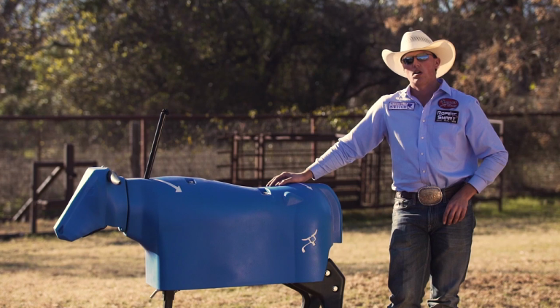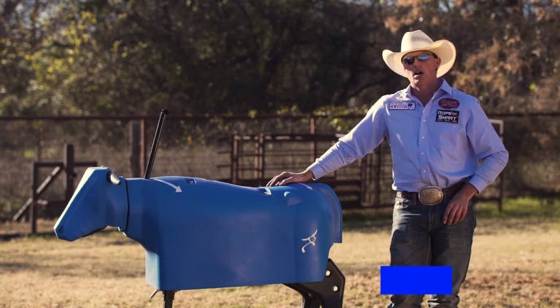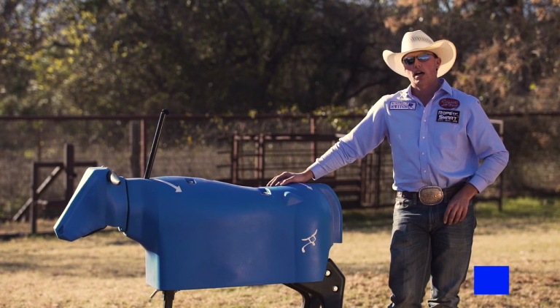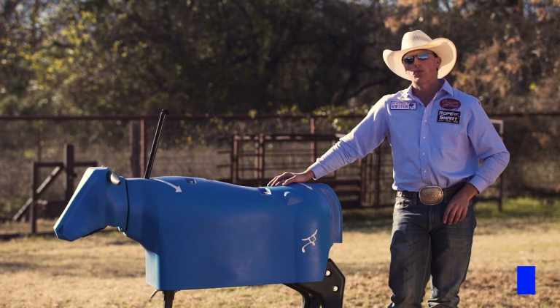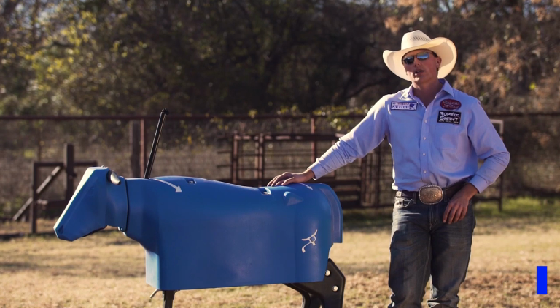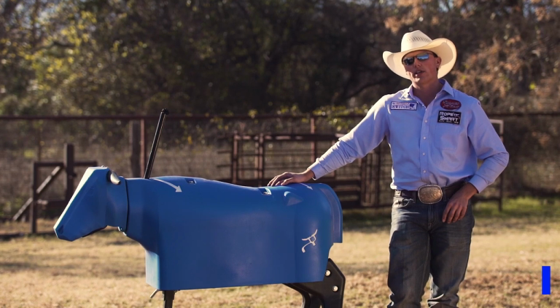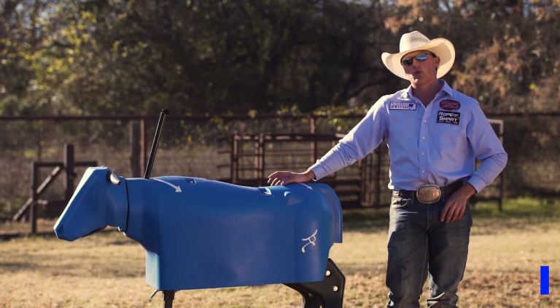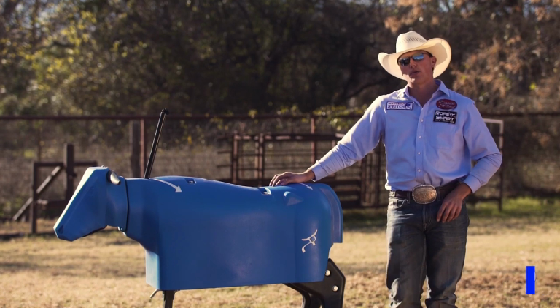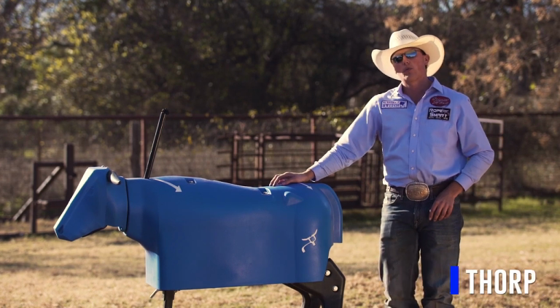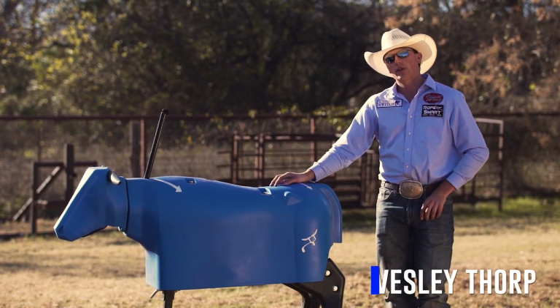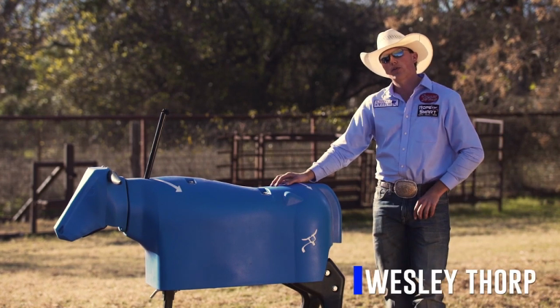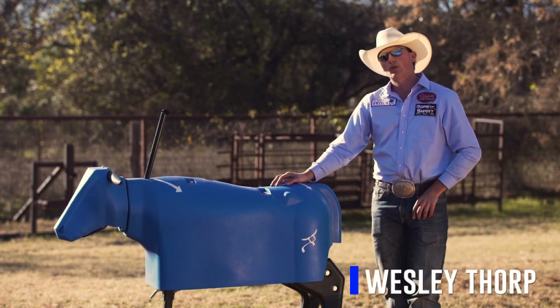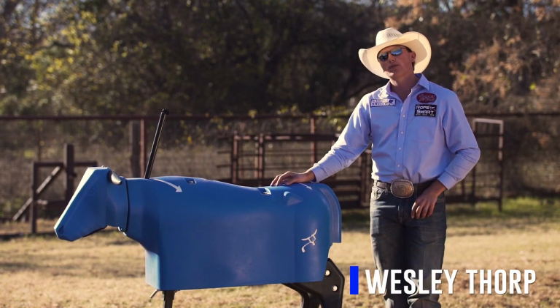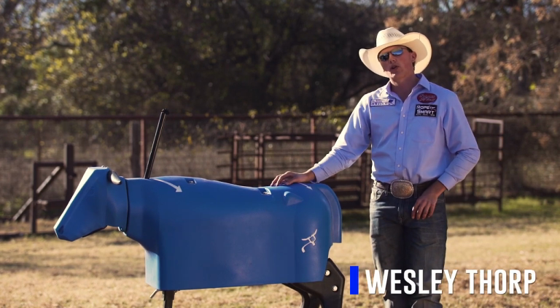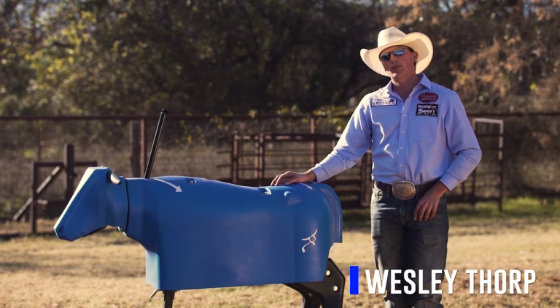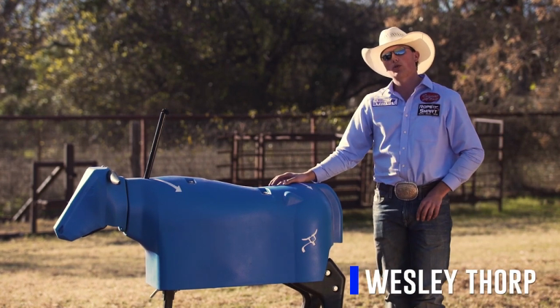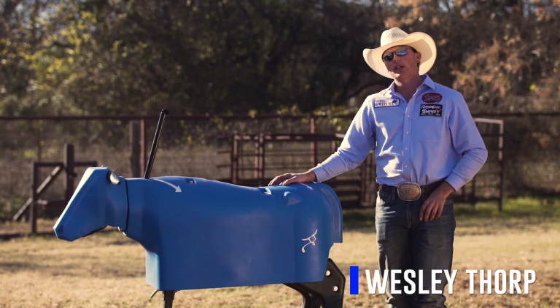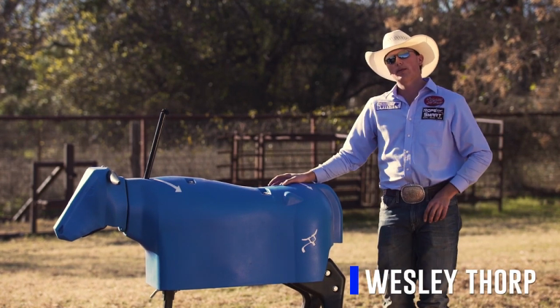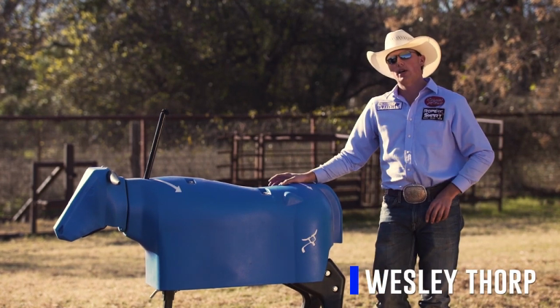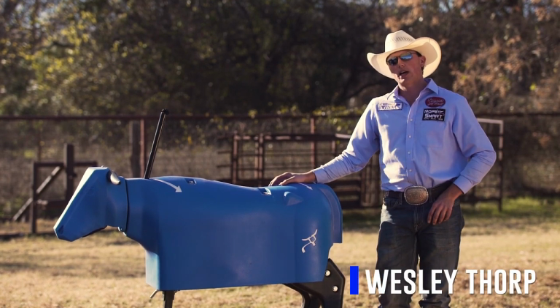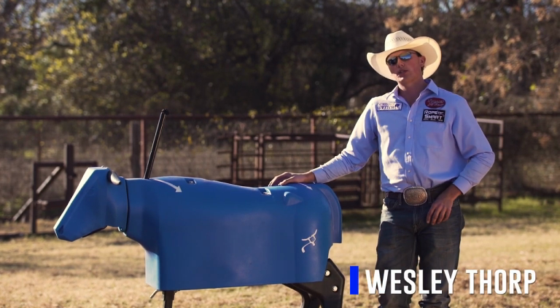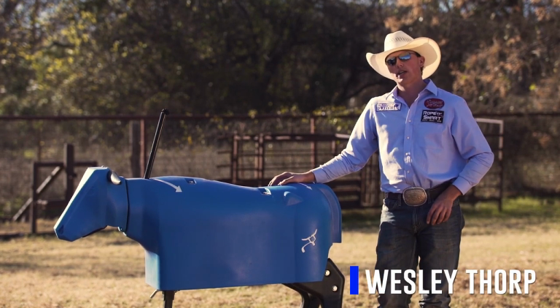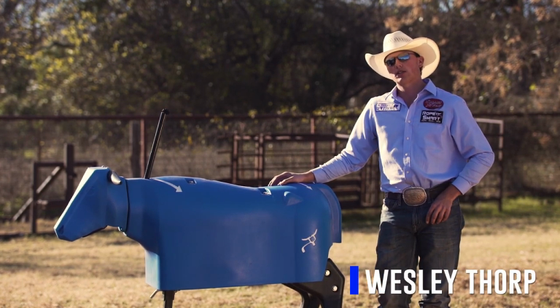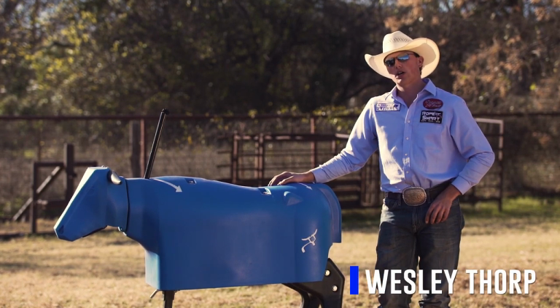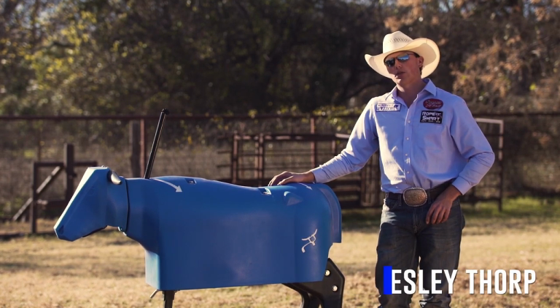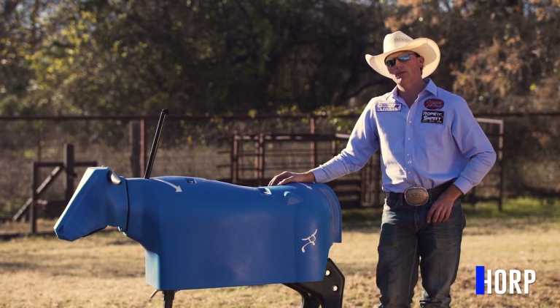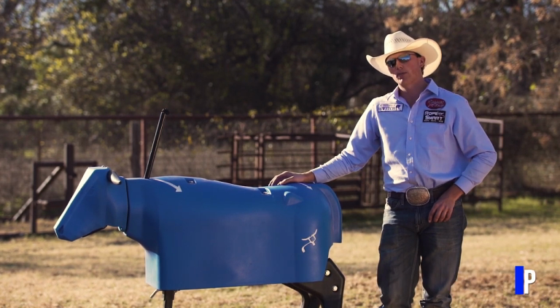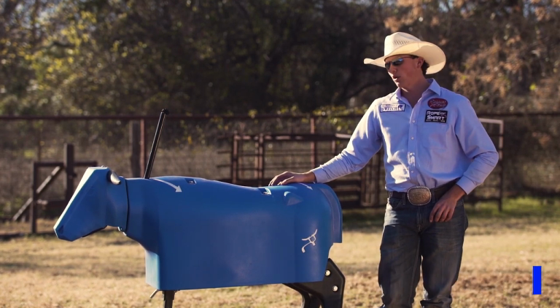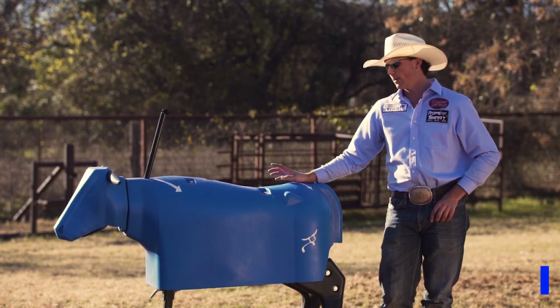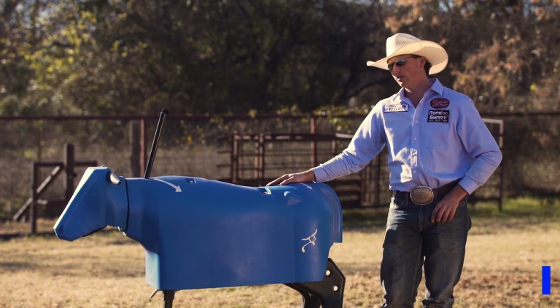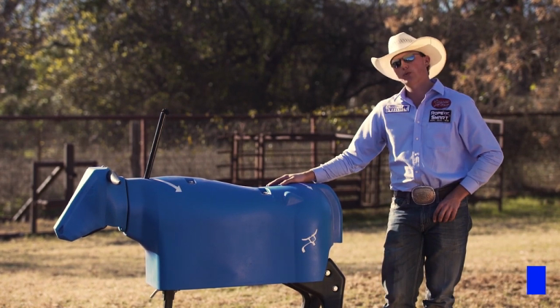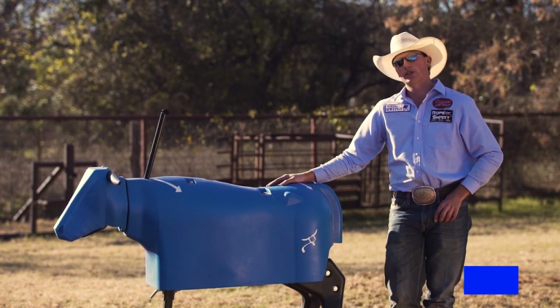I'm Wesley Thorpe with Rope Smart Pro Team and I would just like to talk to you a little bit more about the Switch.